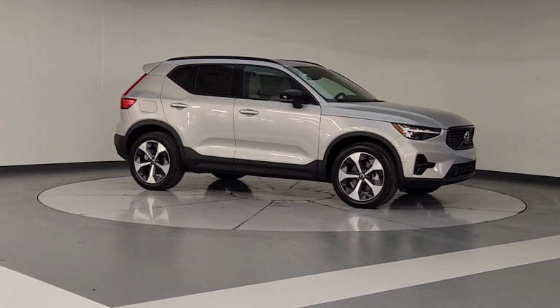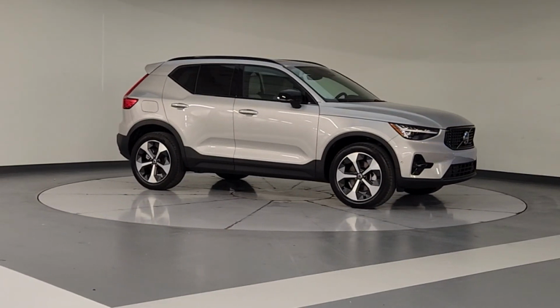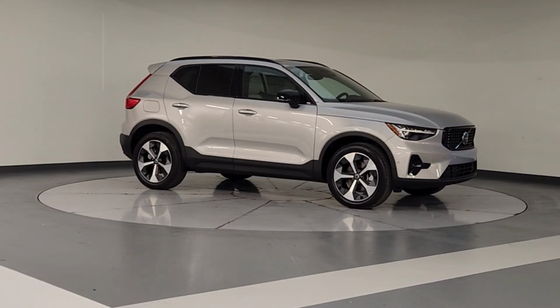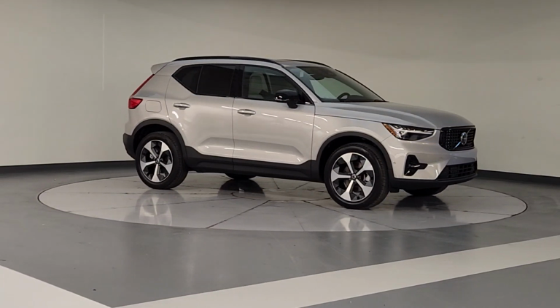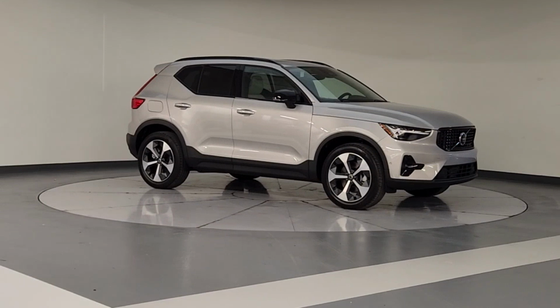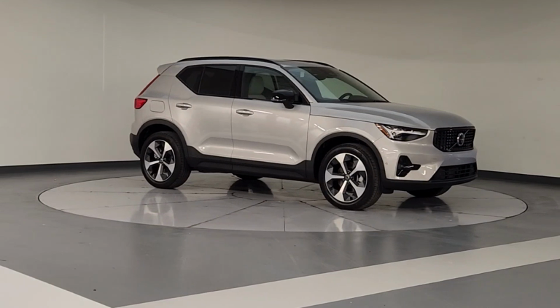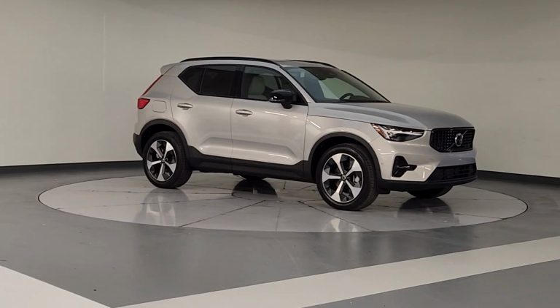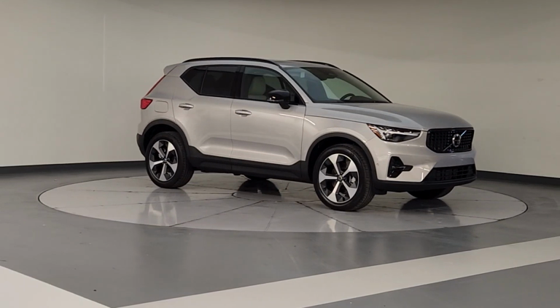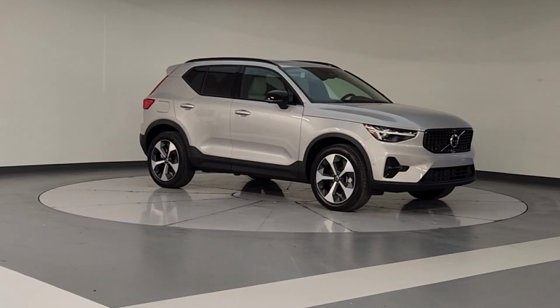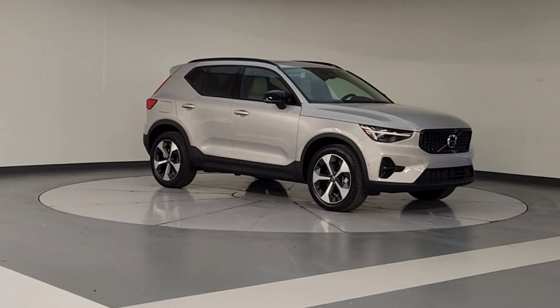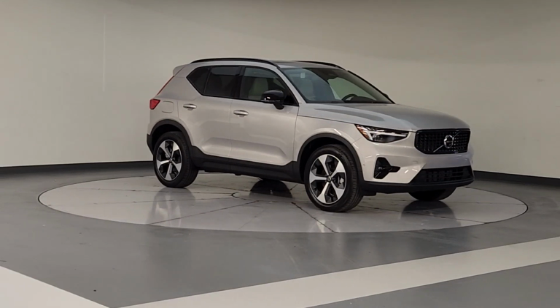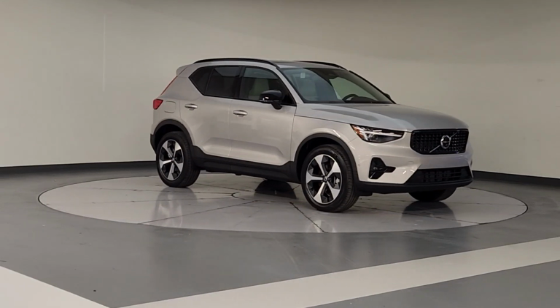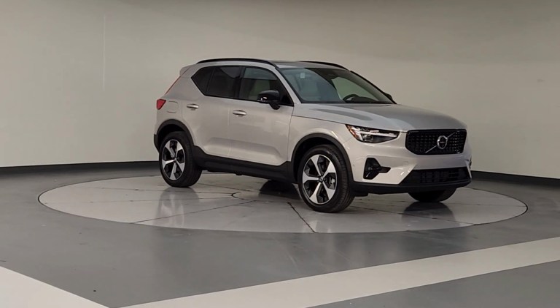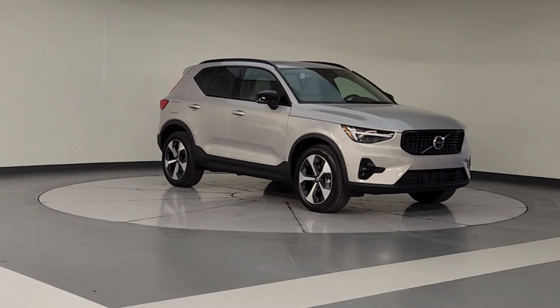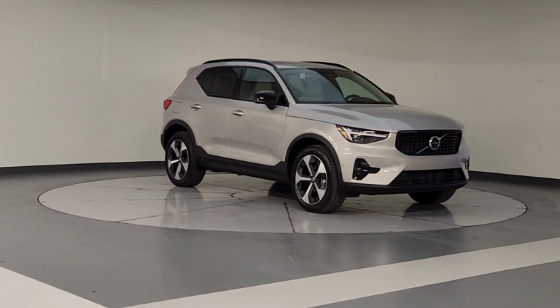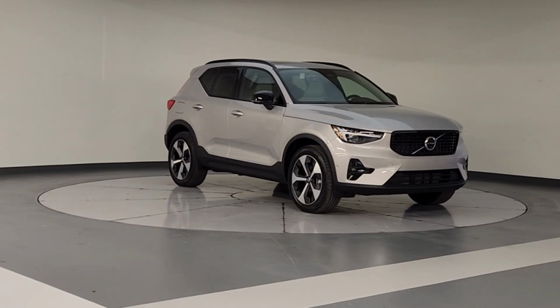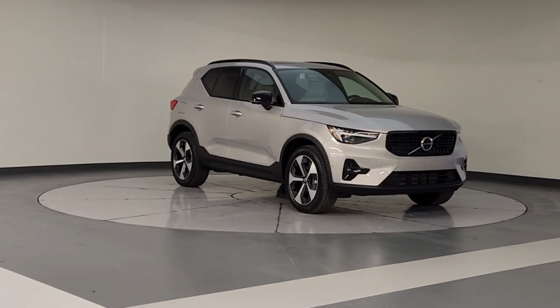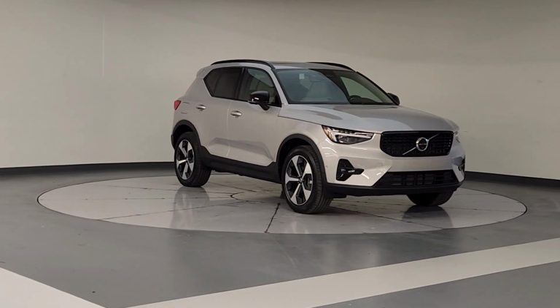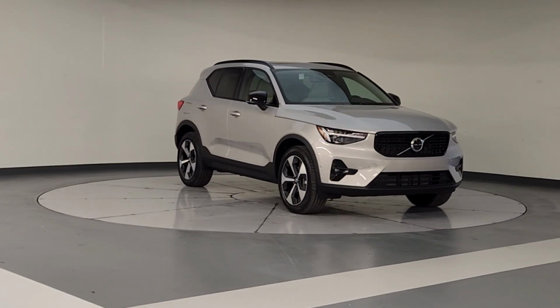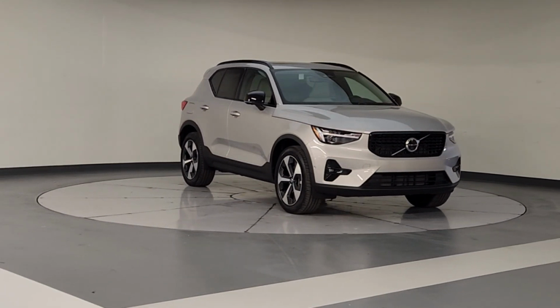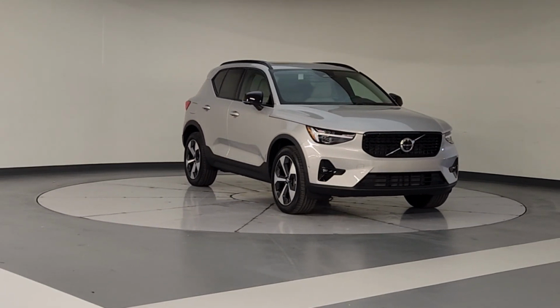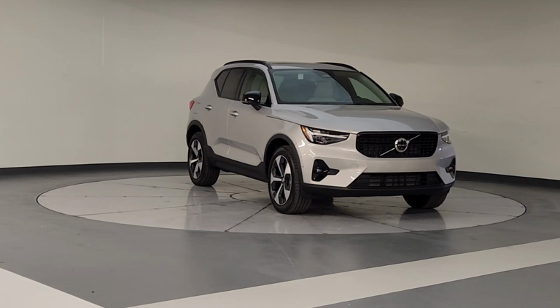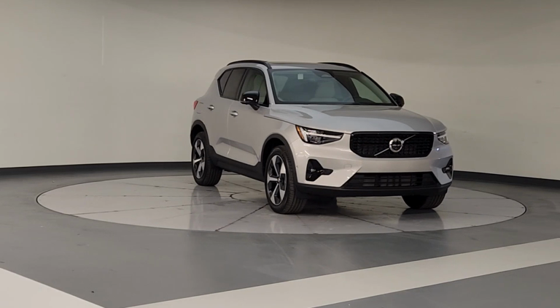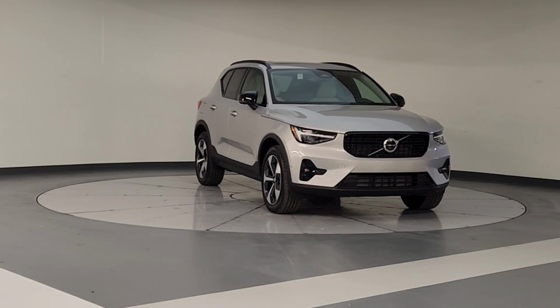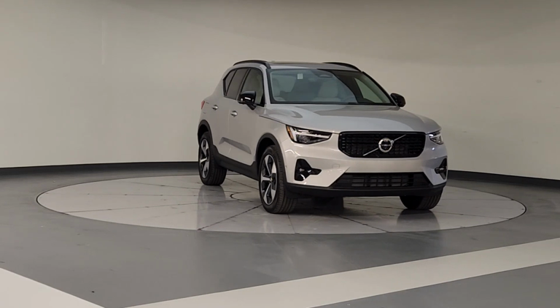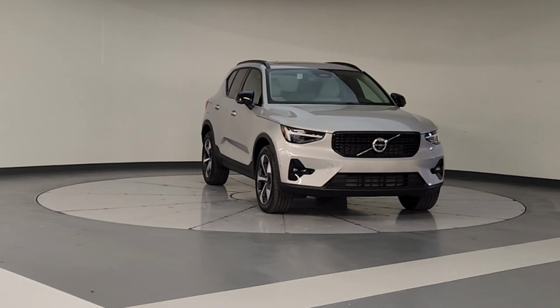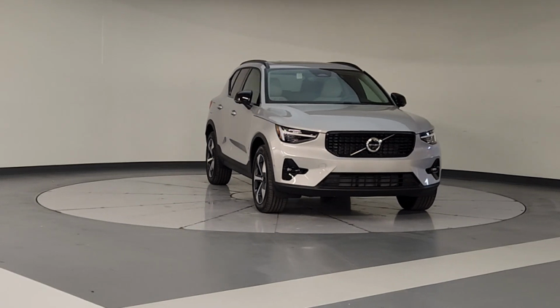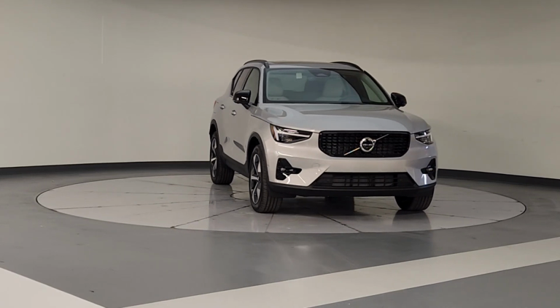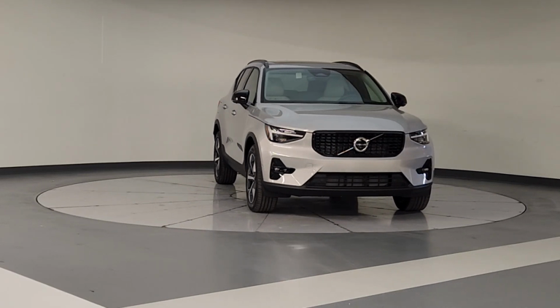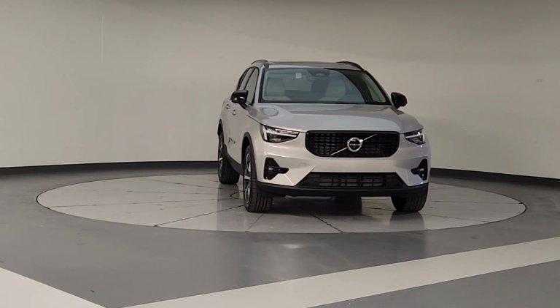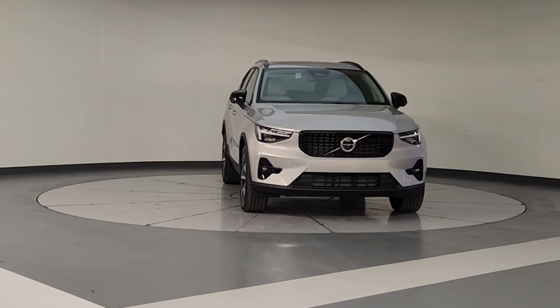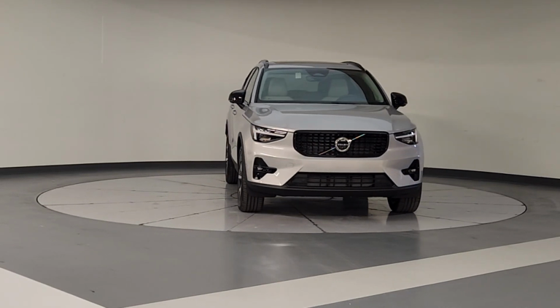Premium sound system, satellite radio, power liftgate, power passenger seat, heated mirrors.